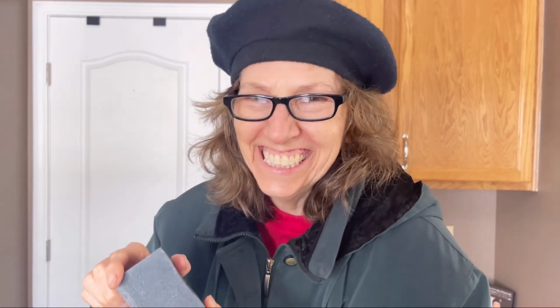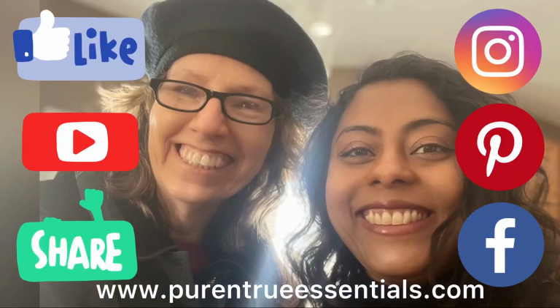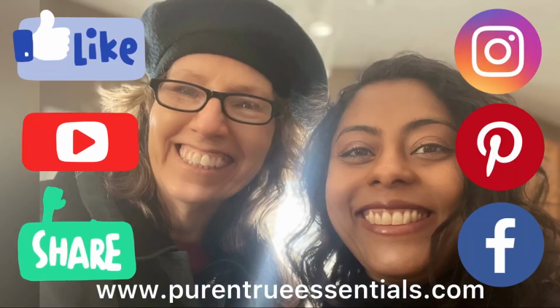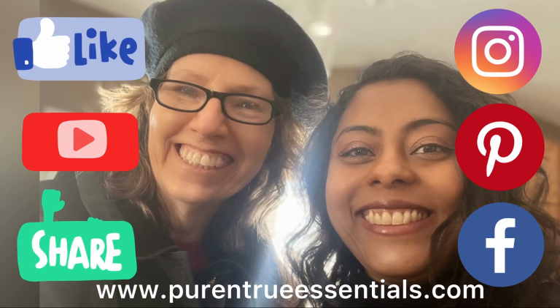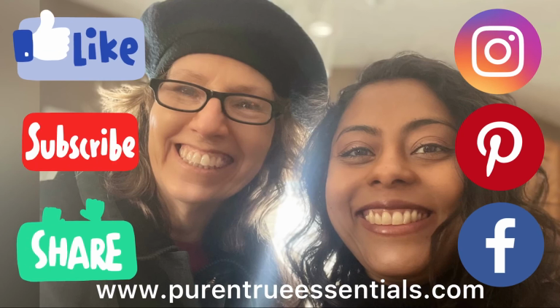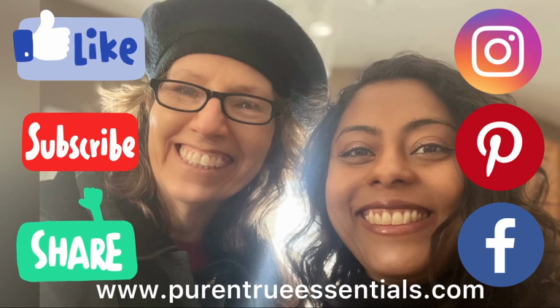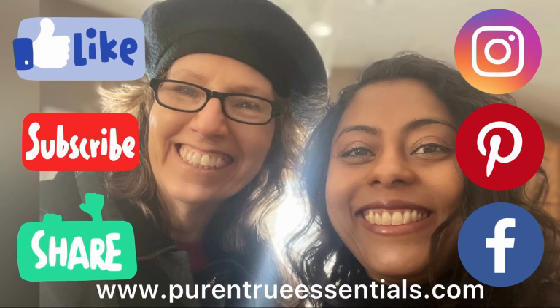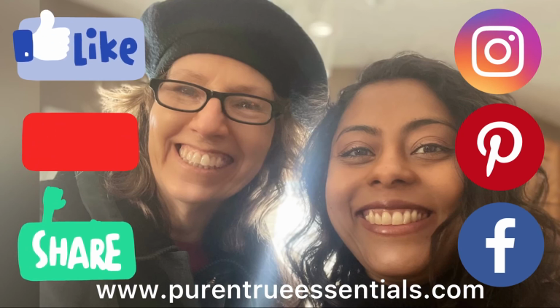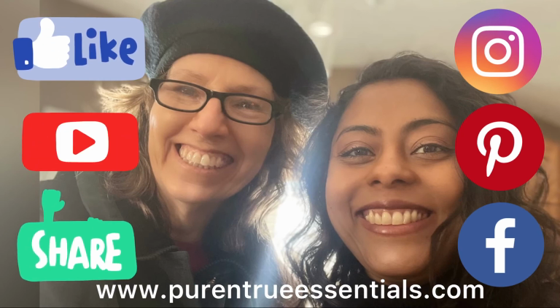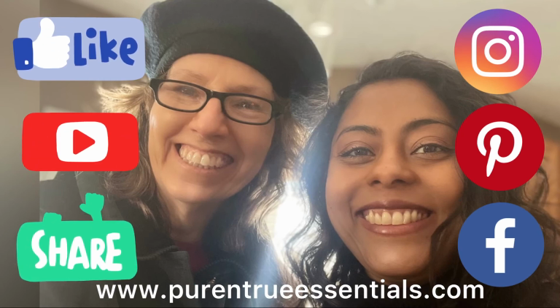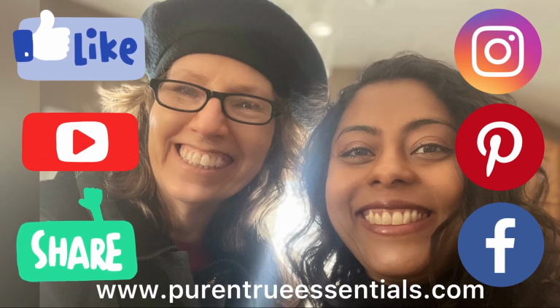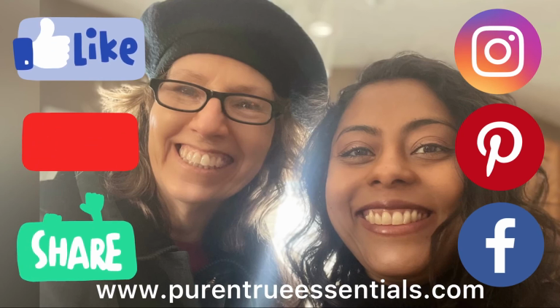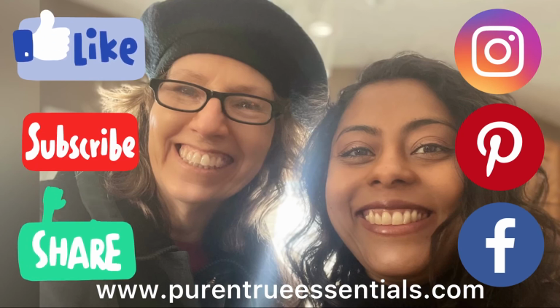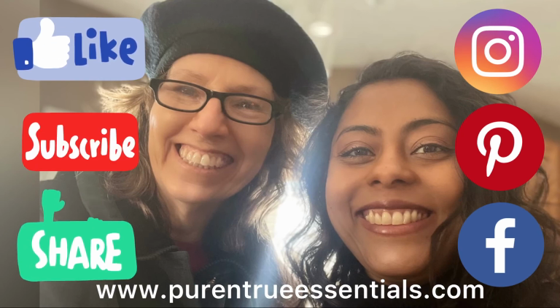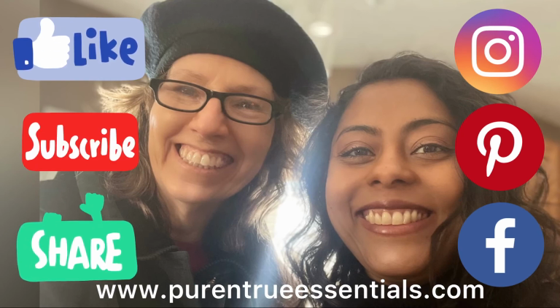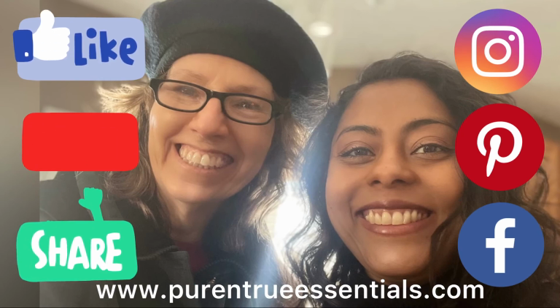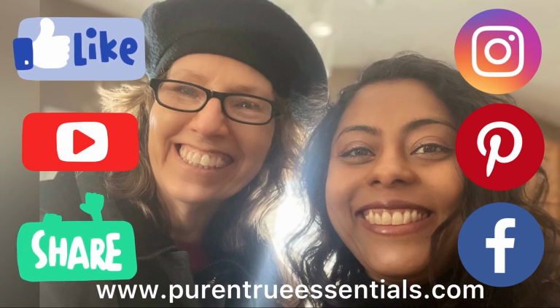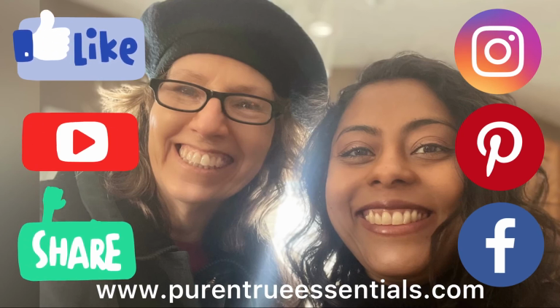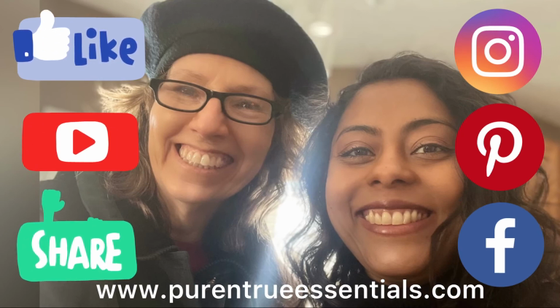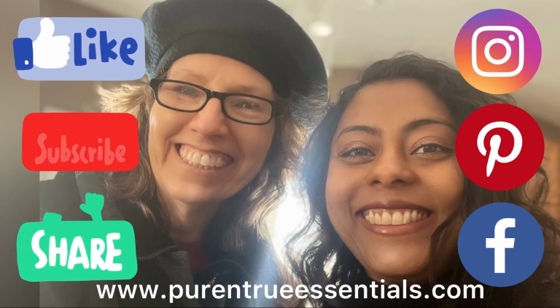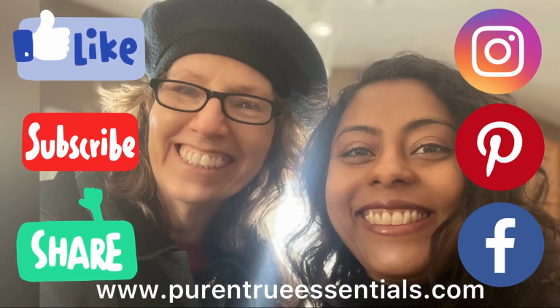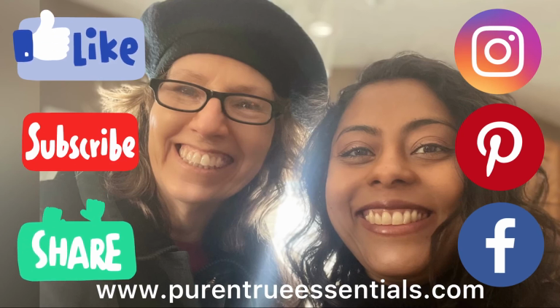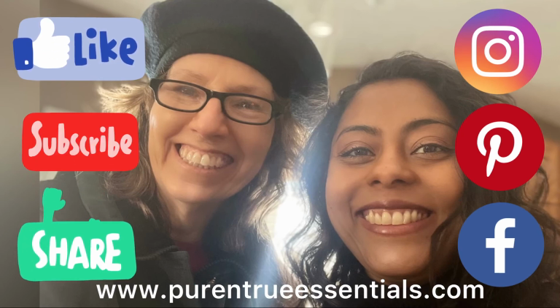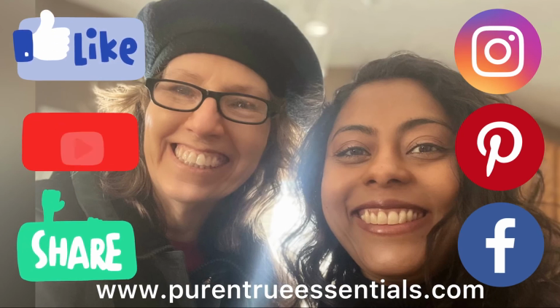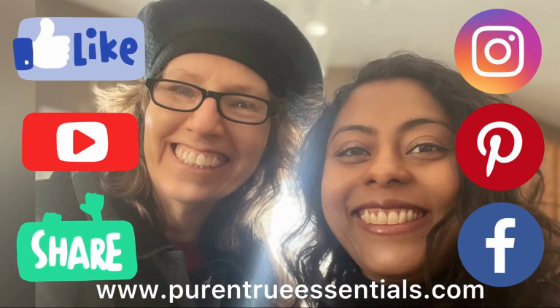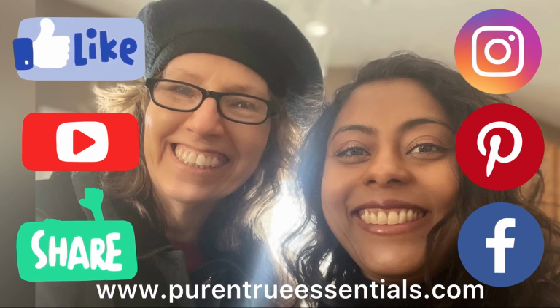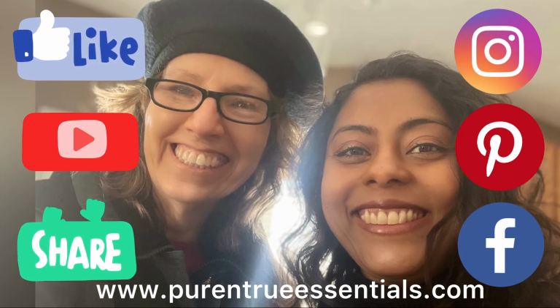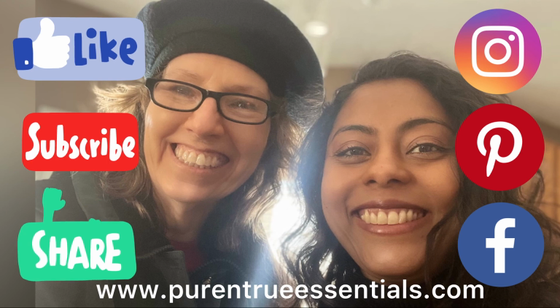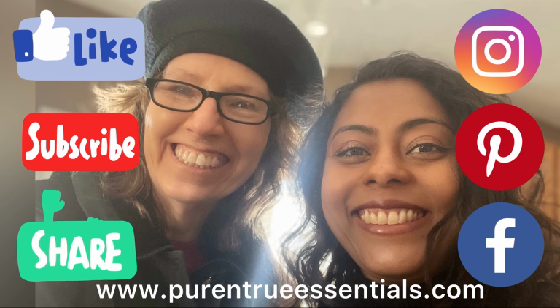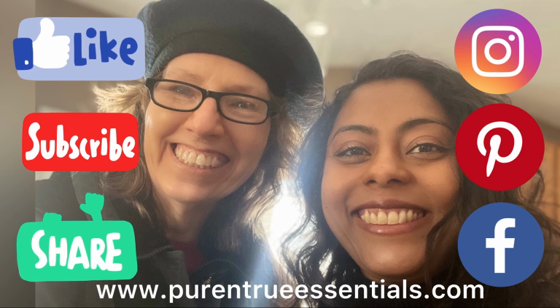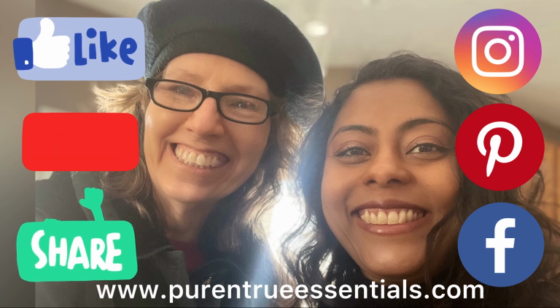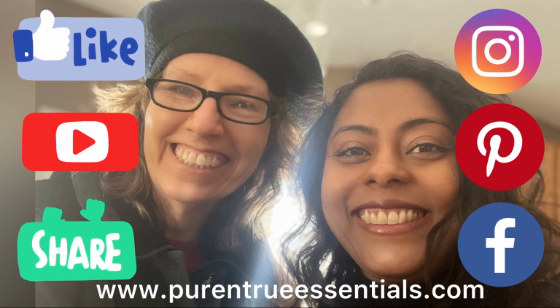If you like this video, give it a thumbs up, subscribe and share, and also visit my other social media platforms.